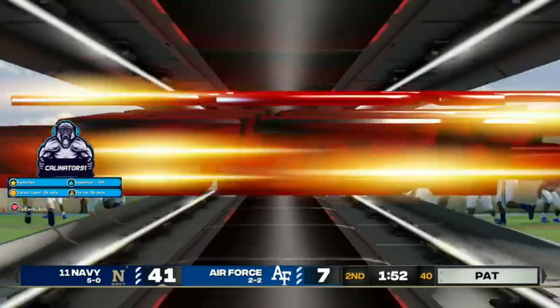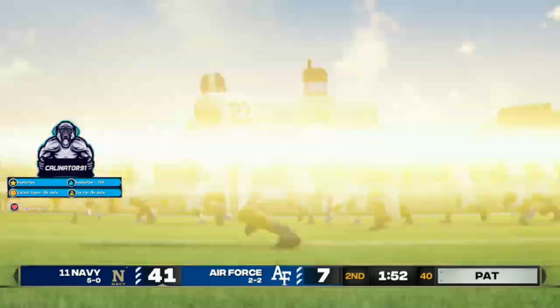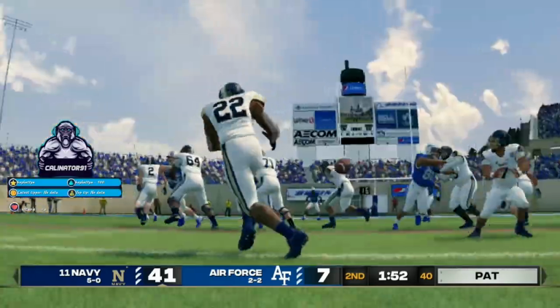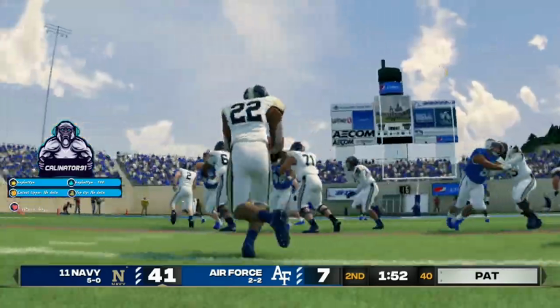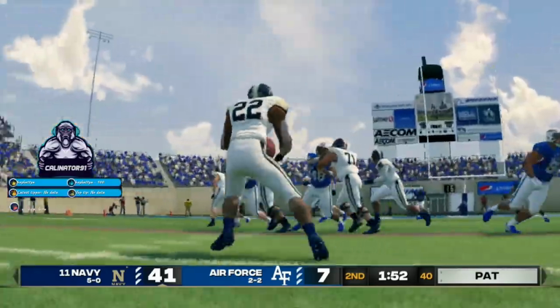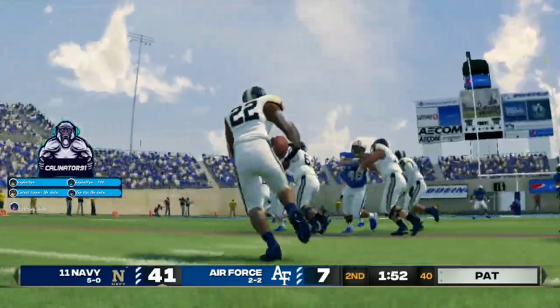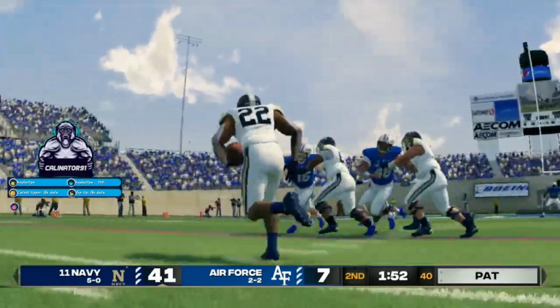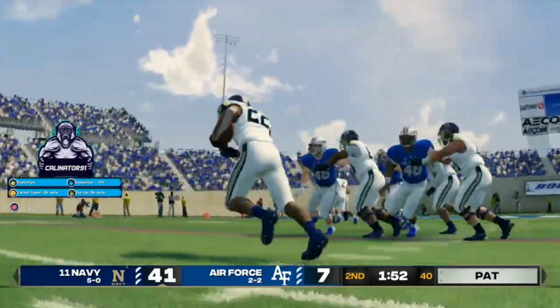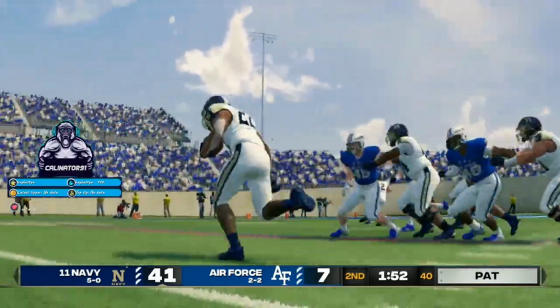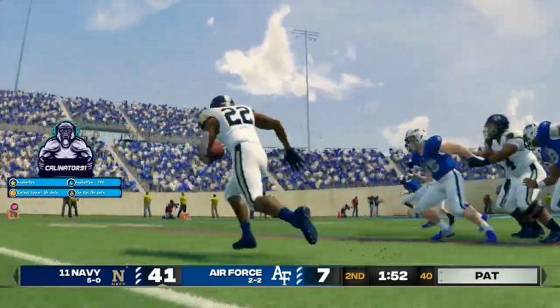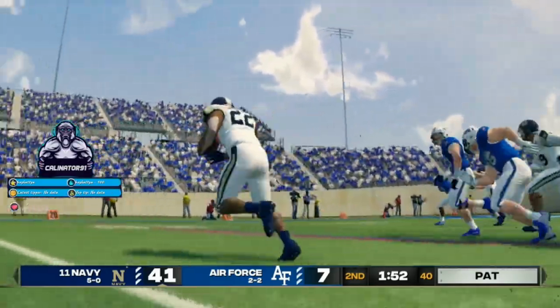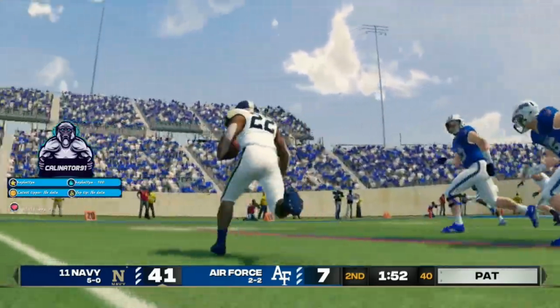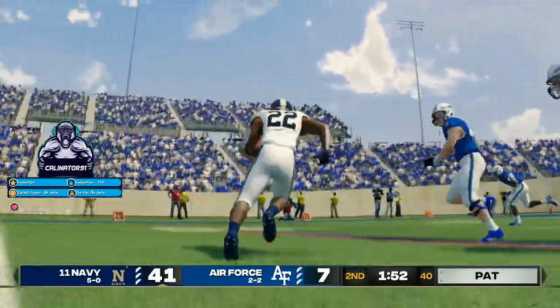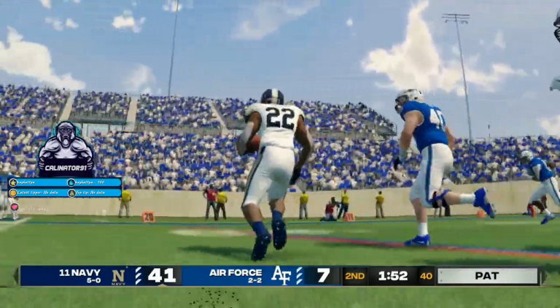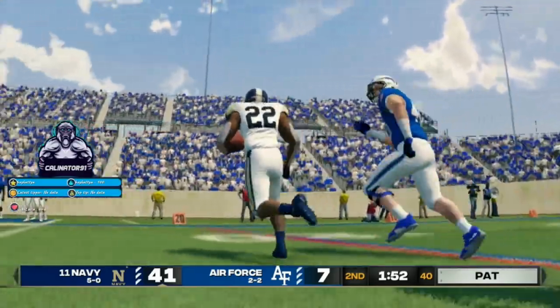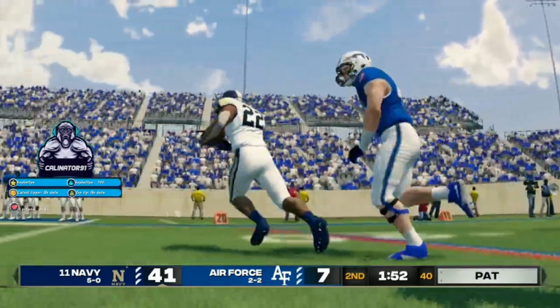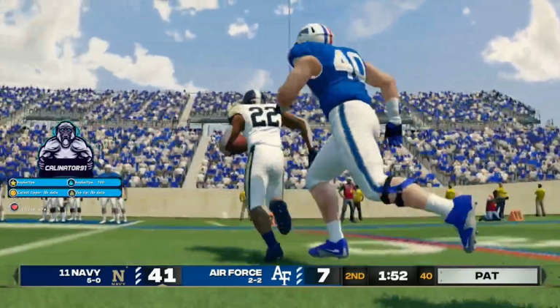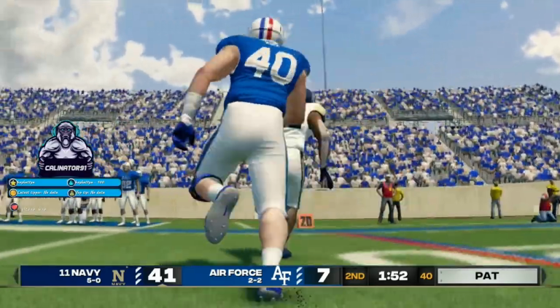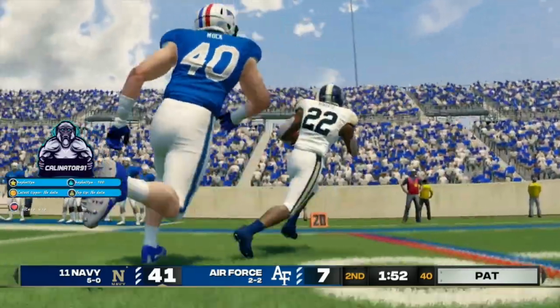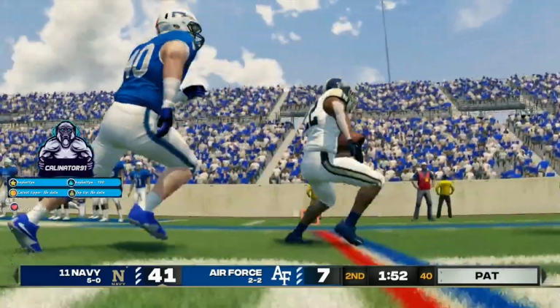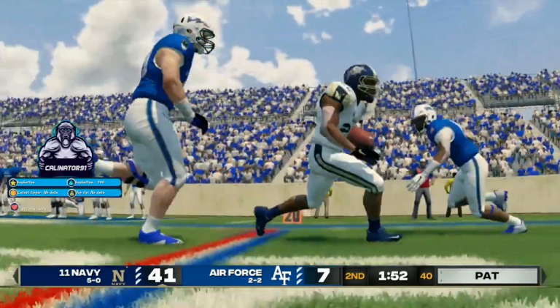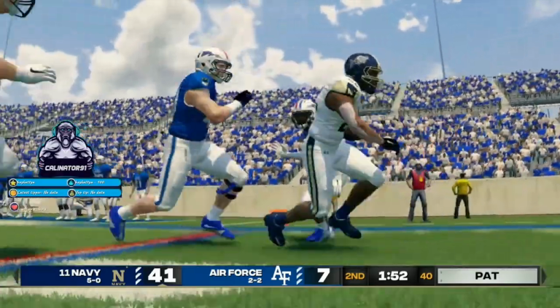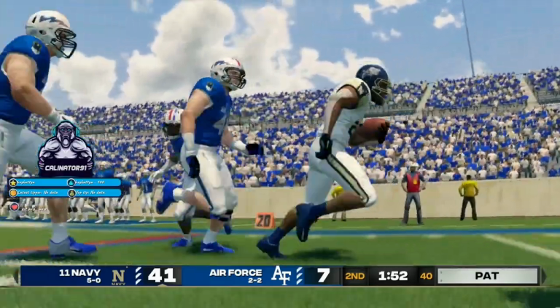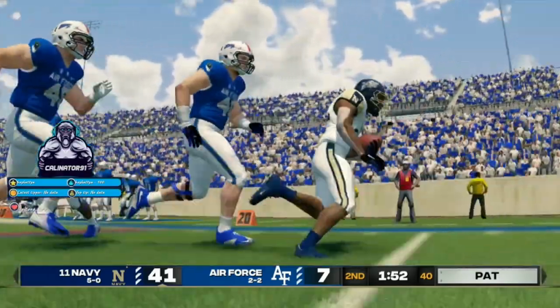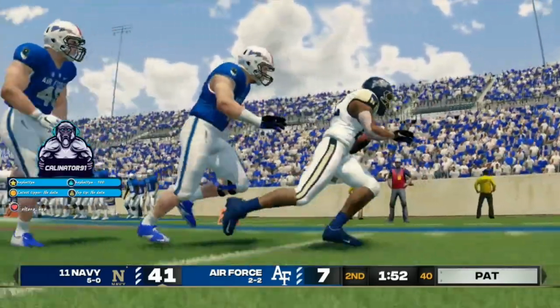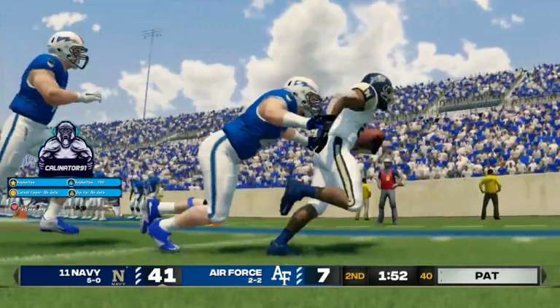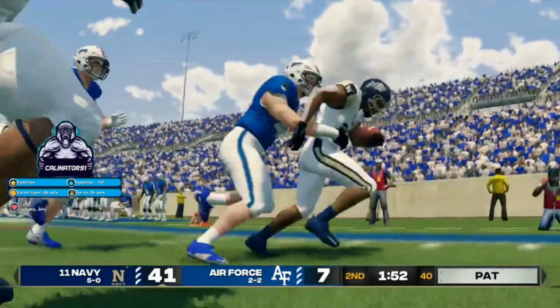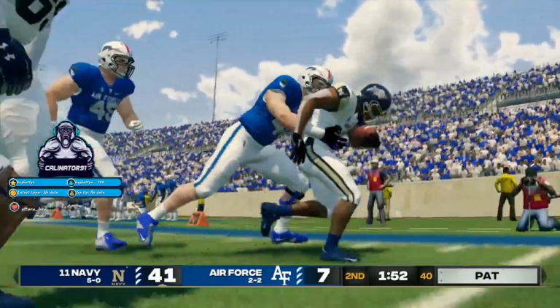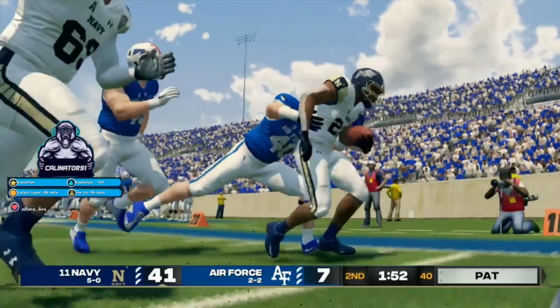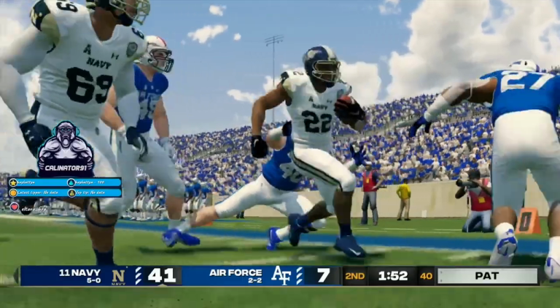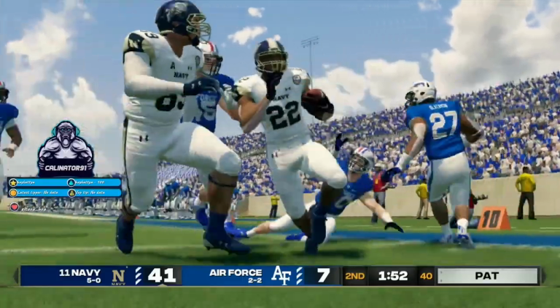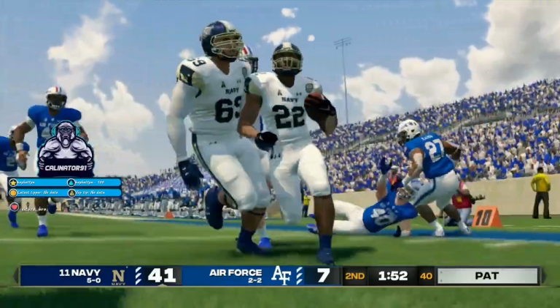Well-designed play to get the halfback into the end zone. For this guy, it doesn't matter how it's drawn up.